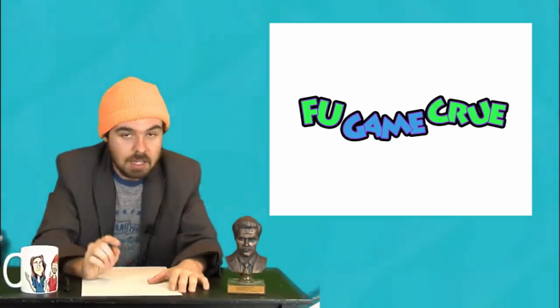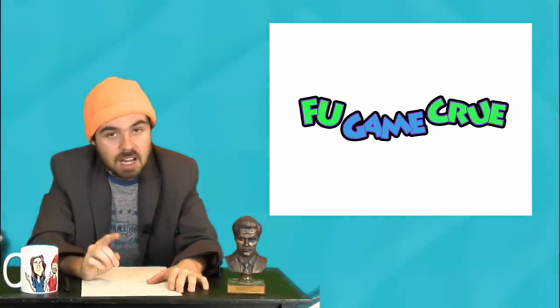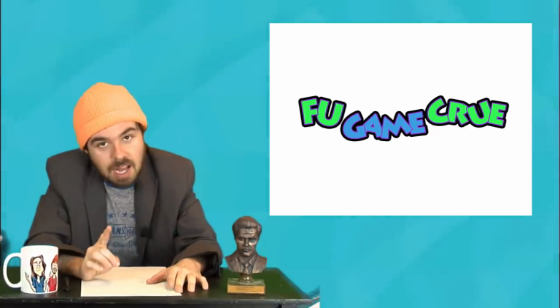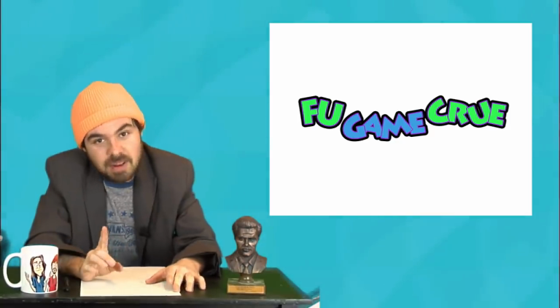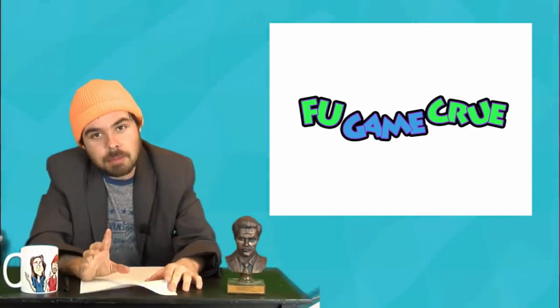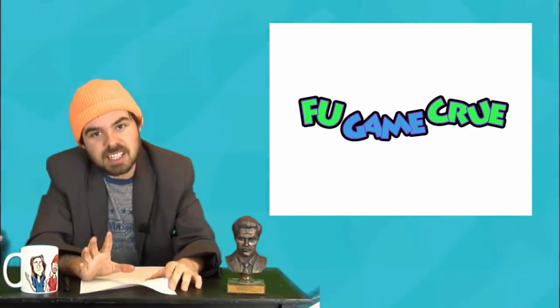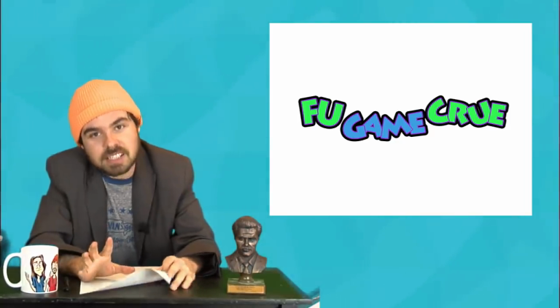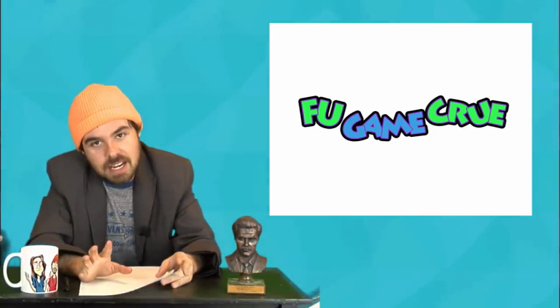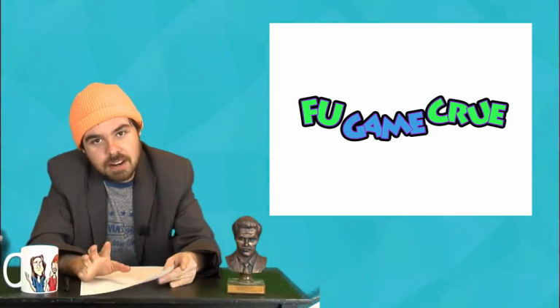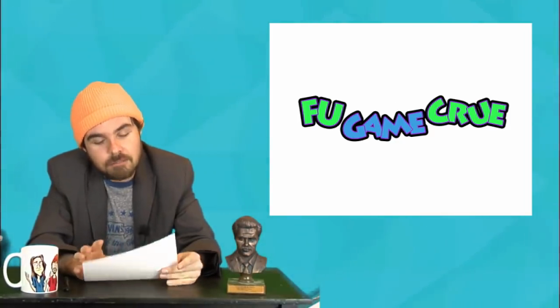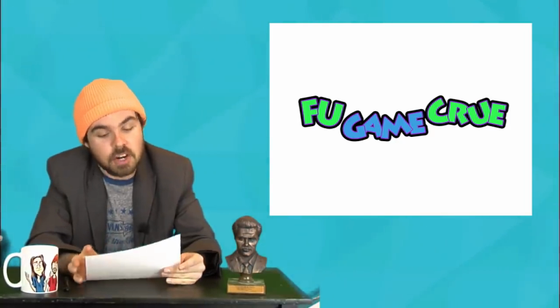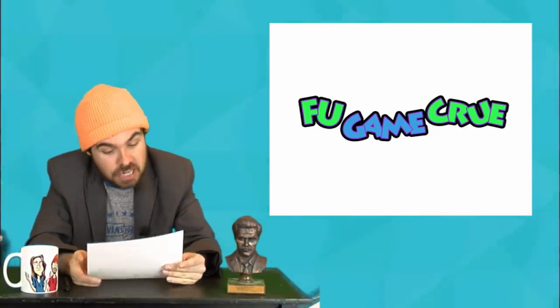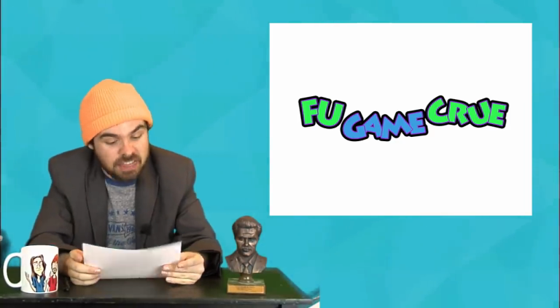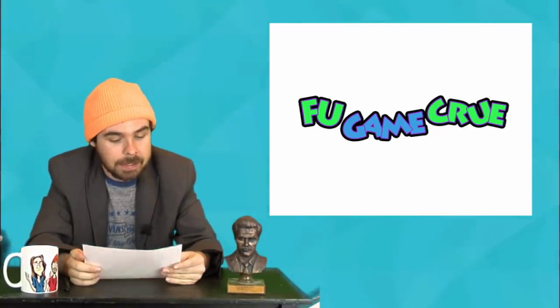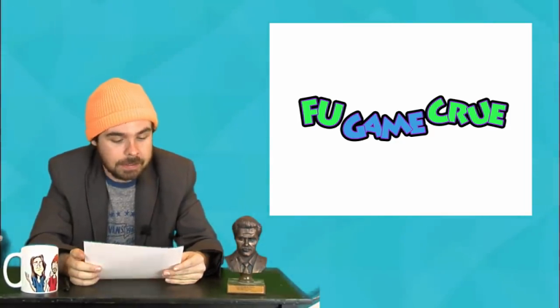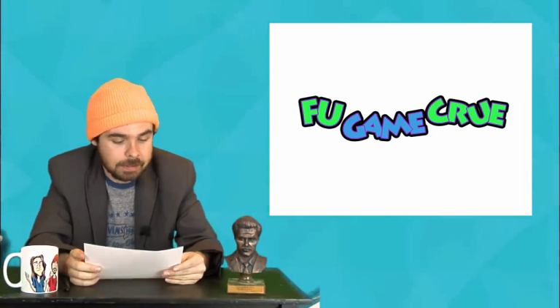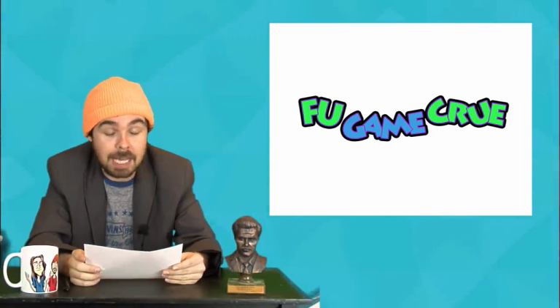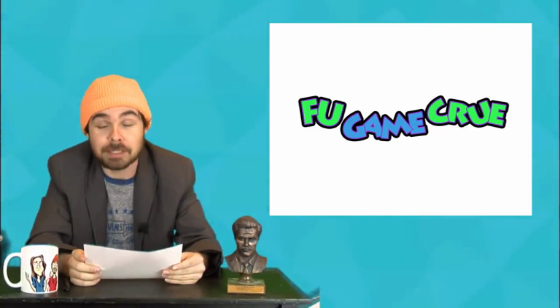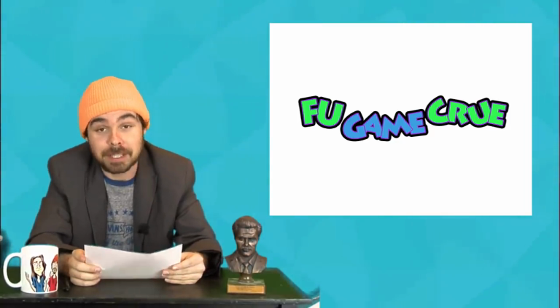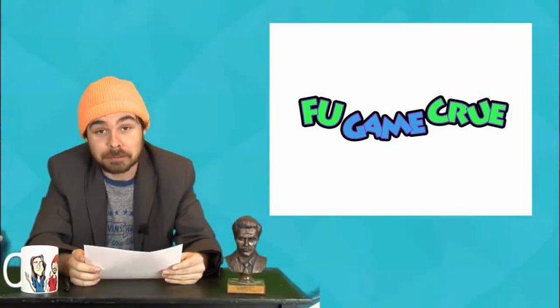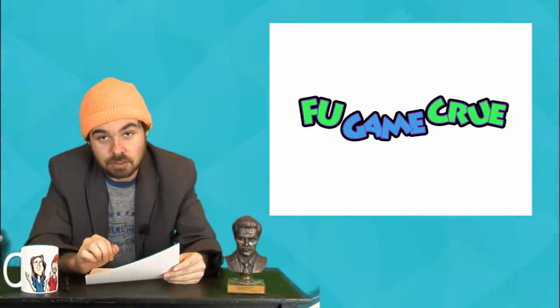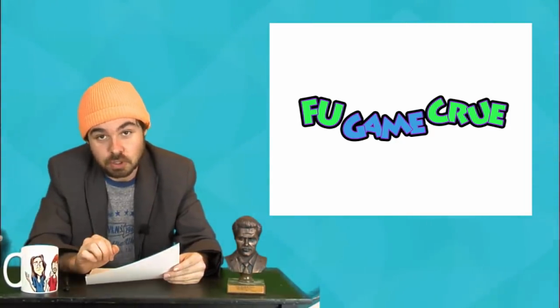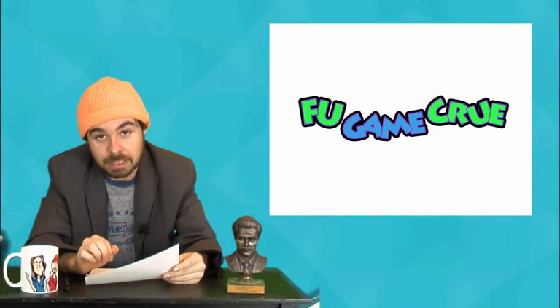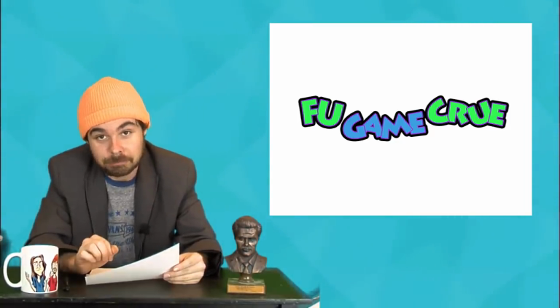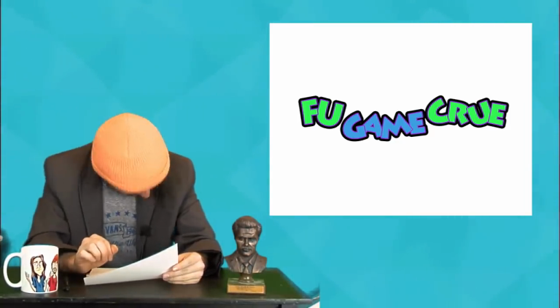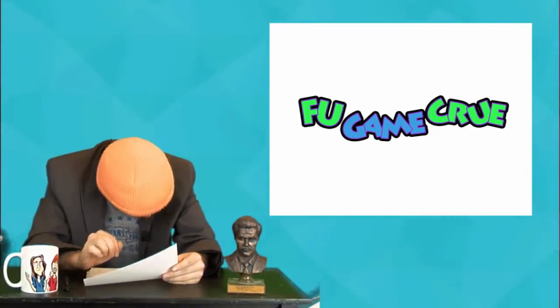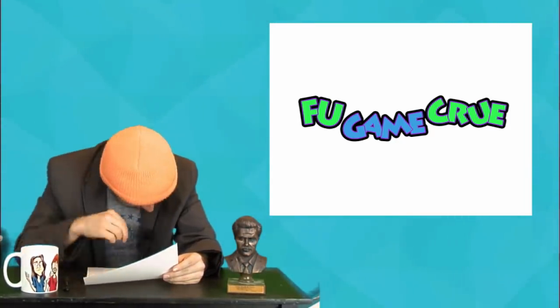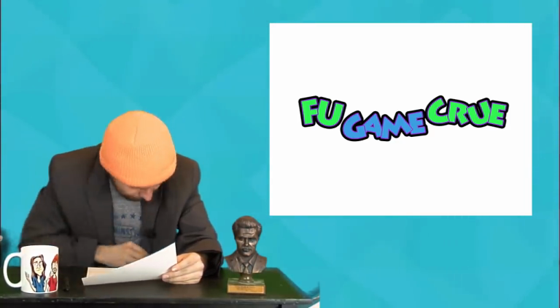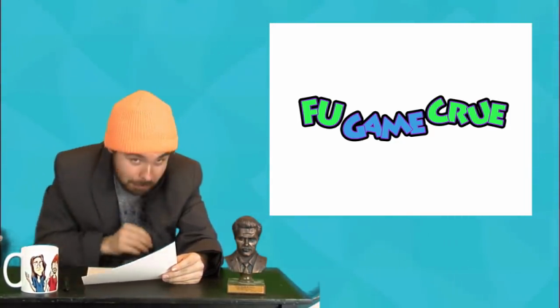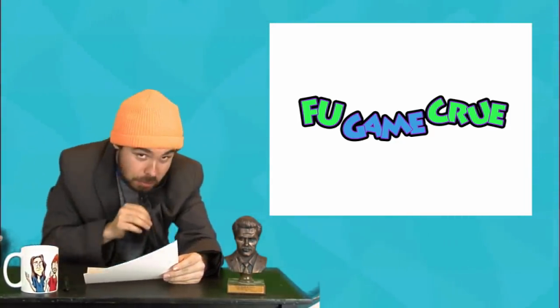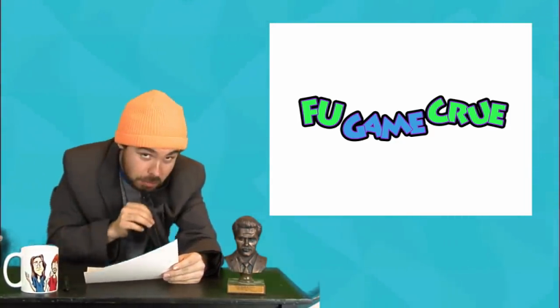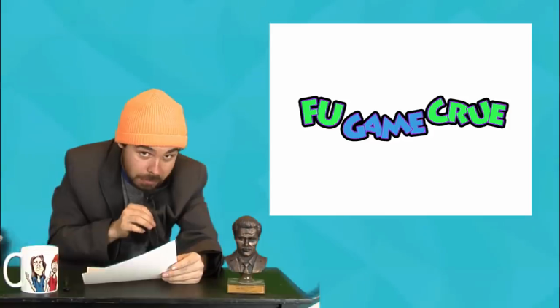I better not be excited for nothing. I am excited. Switch Mini. Maybe, maybe Switch Mini.